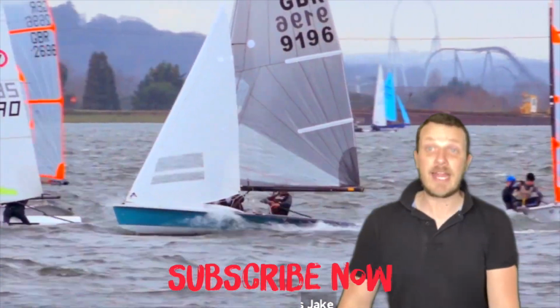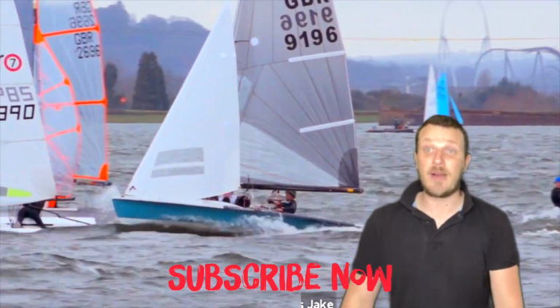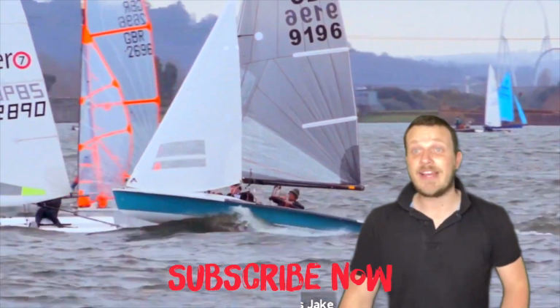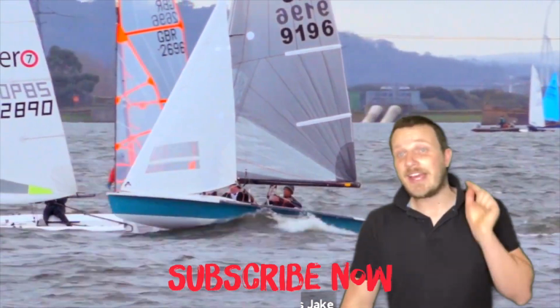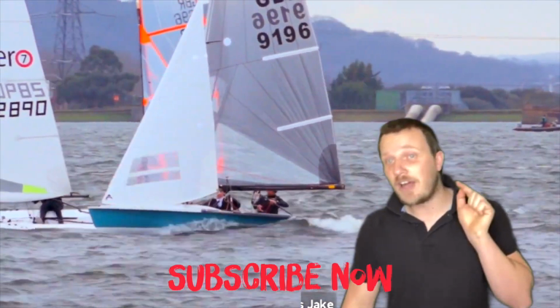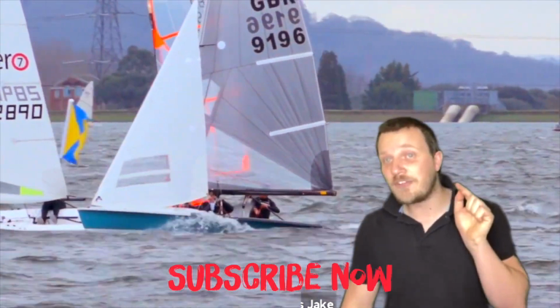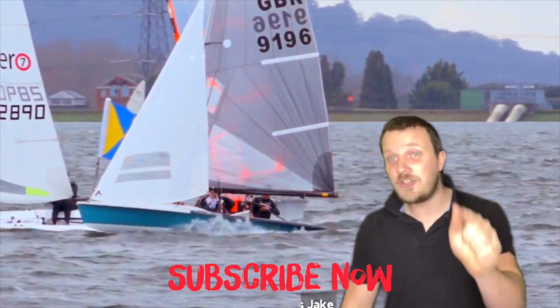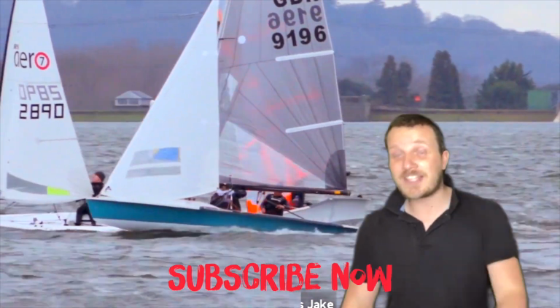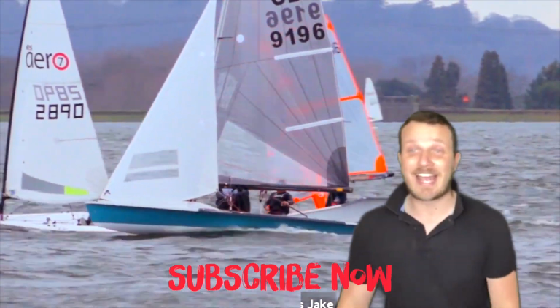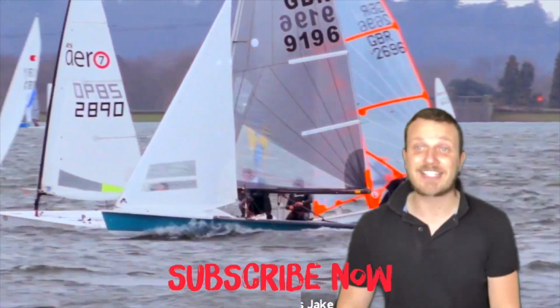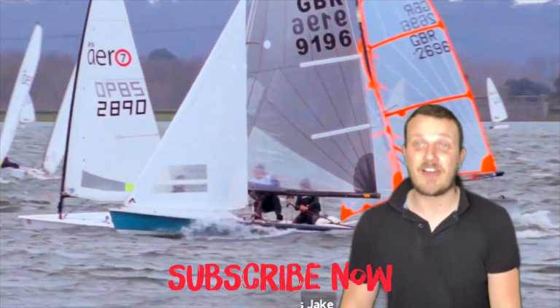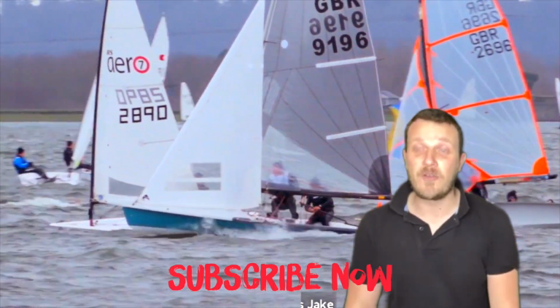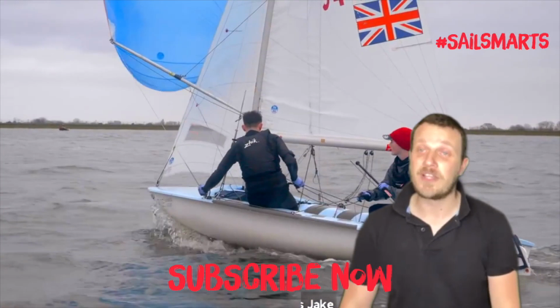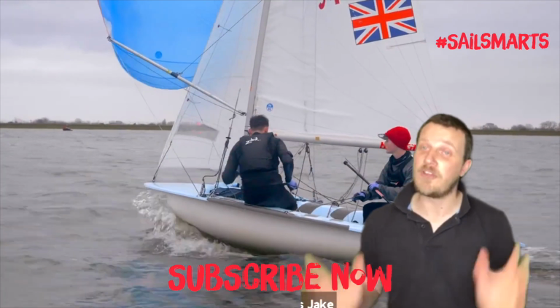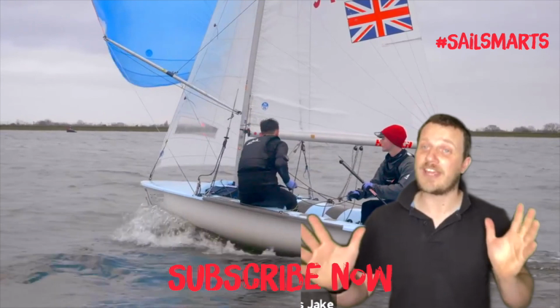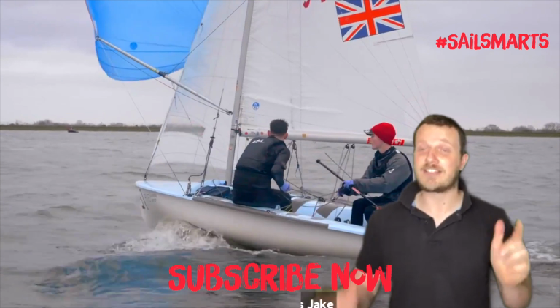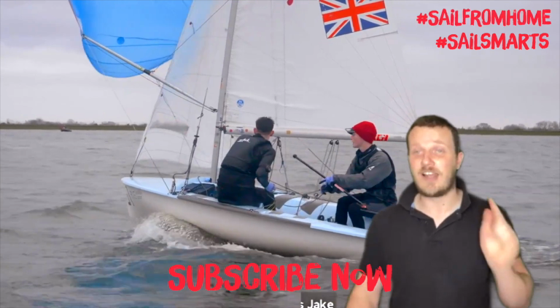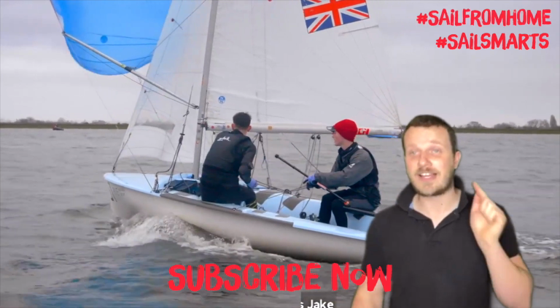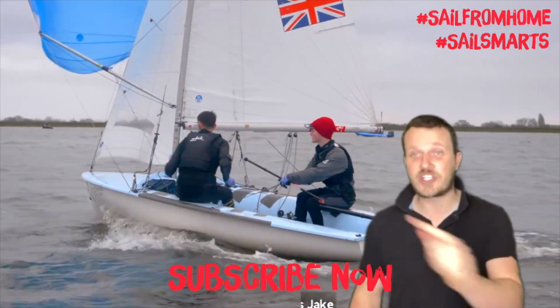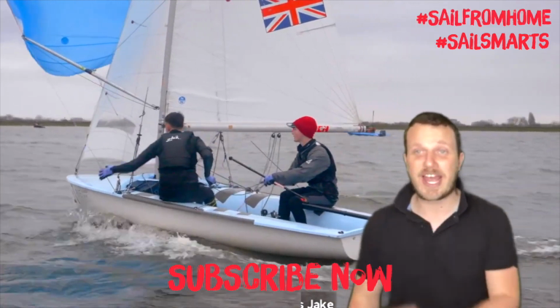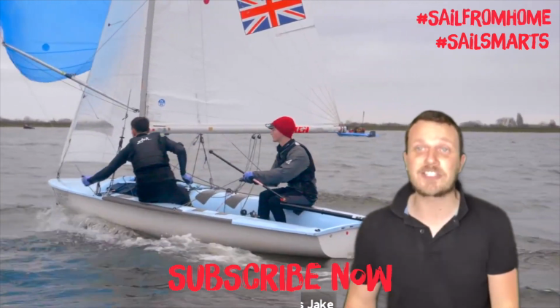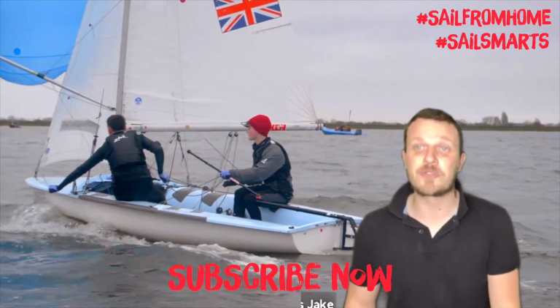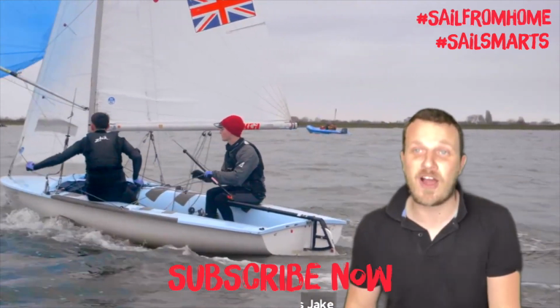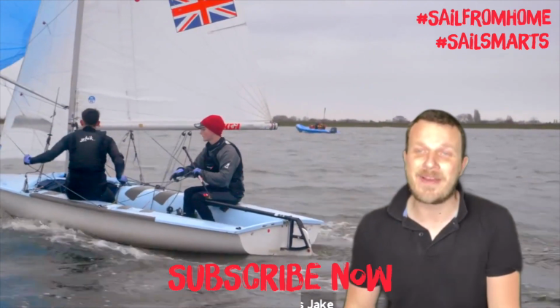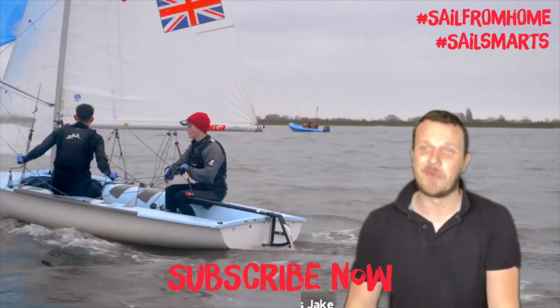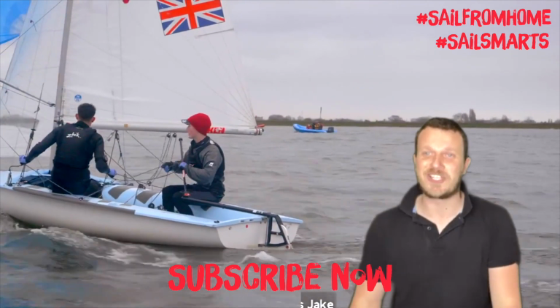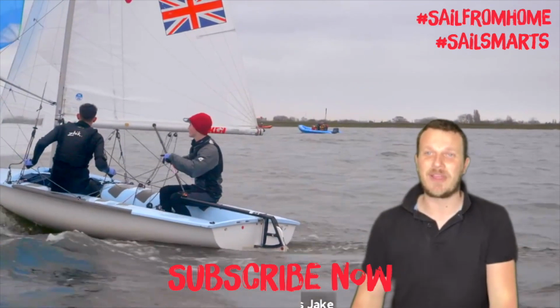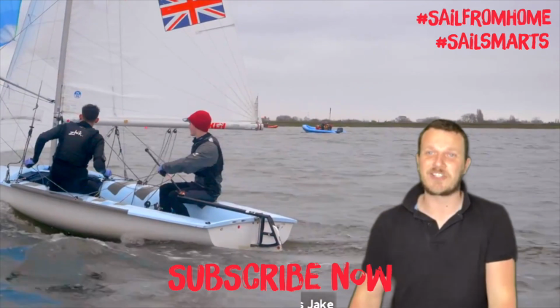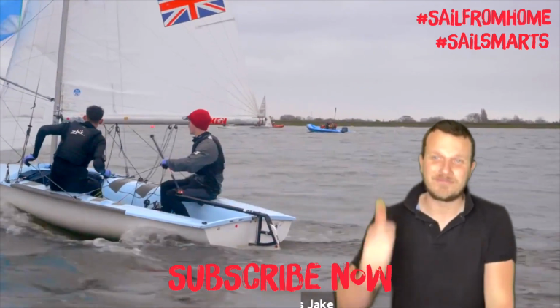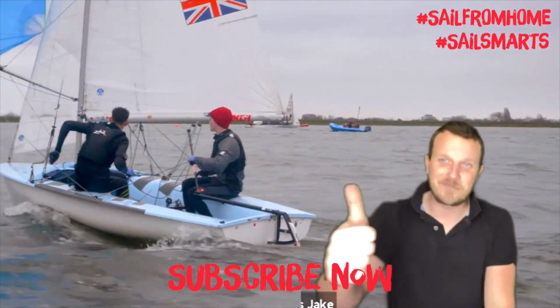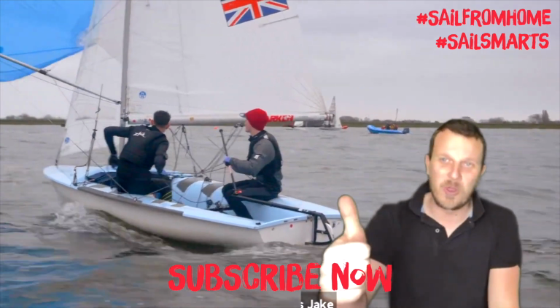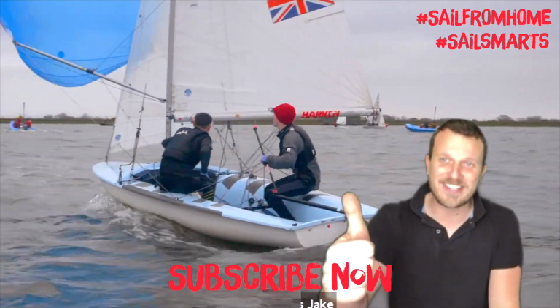Anyway, it's time for you guys to get active at home. Don't forget to like, share and subscribe, and we'll see you again soon. All the best.